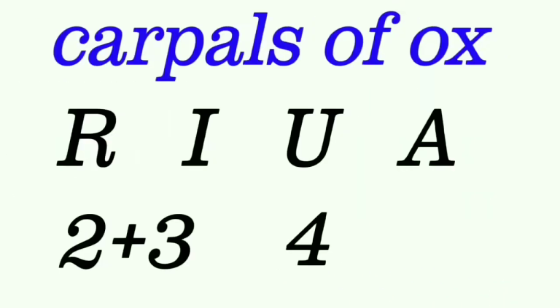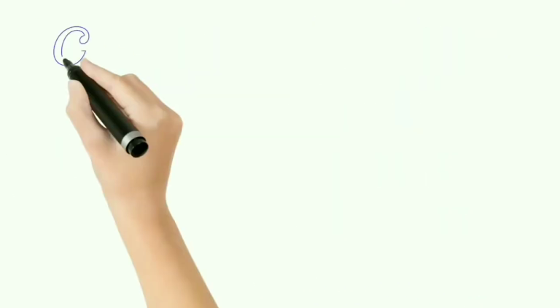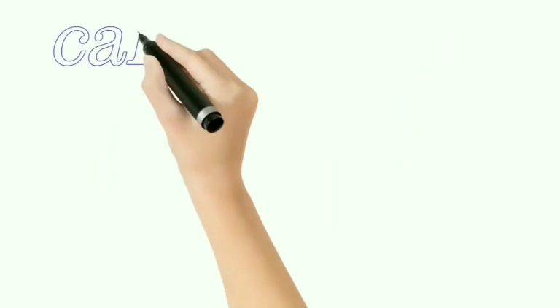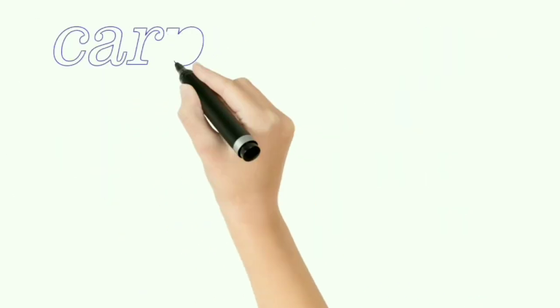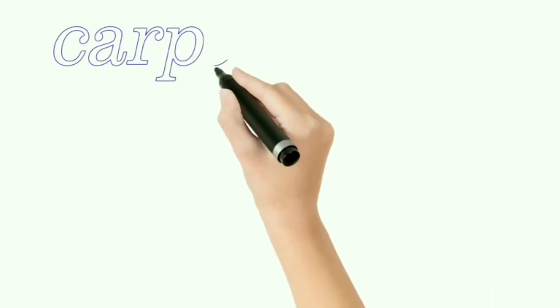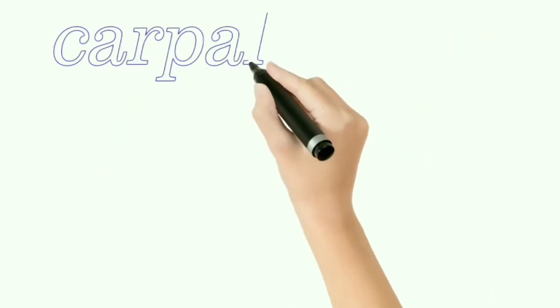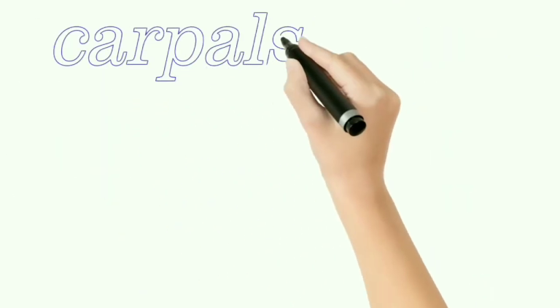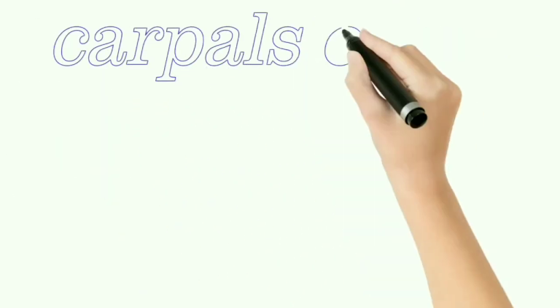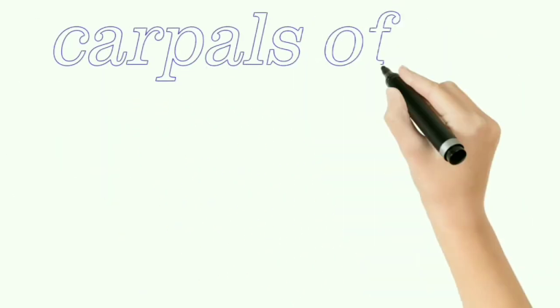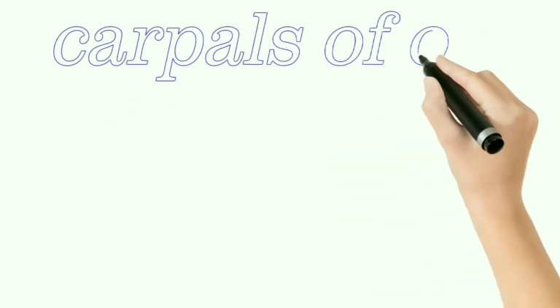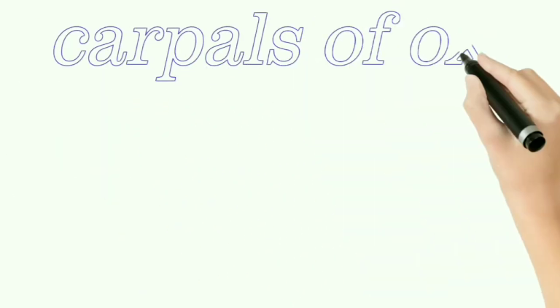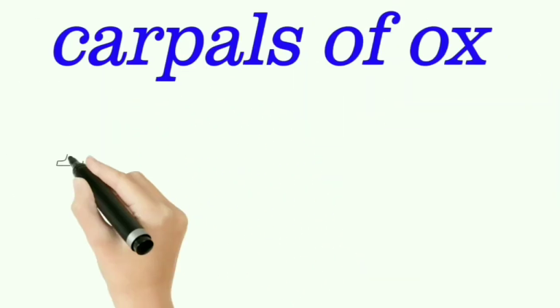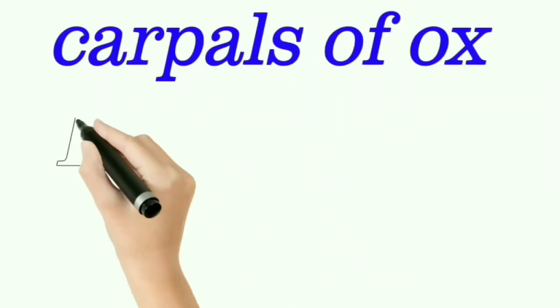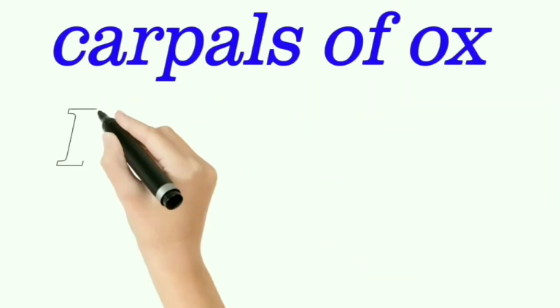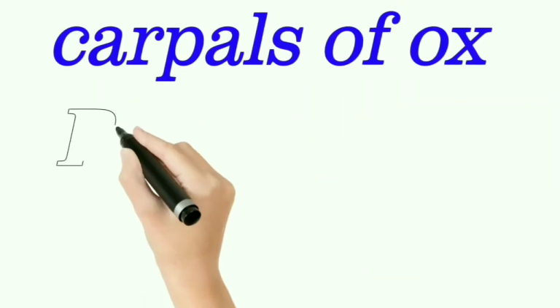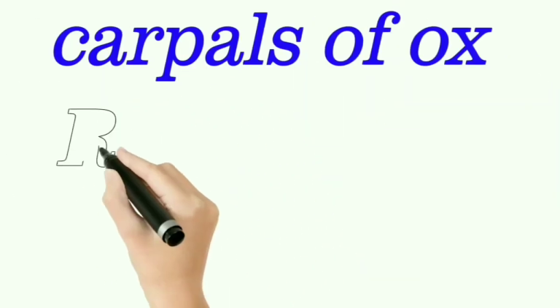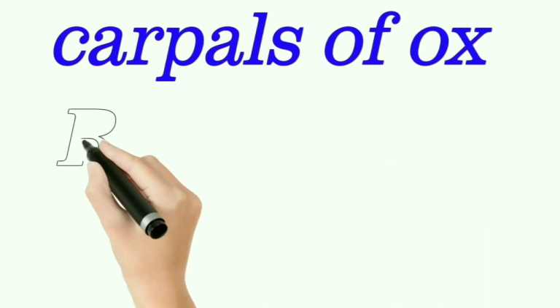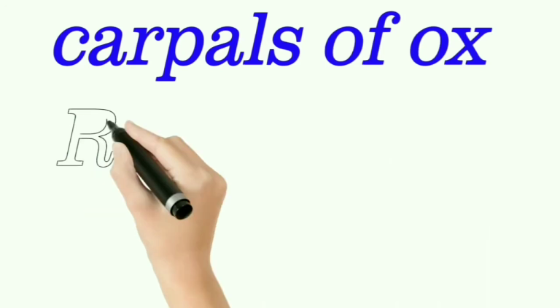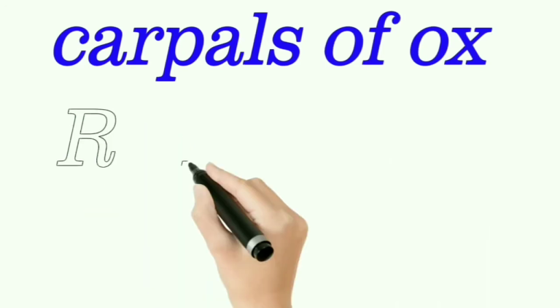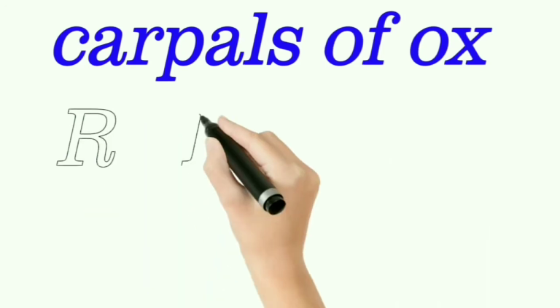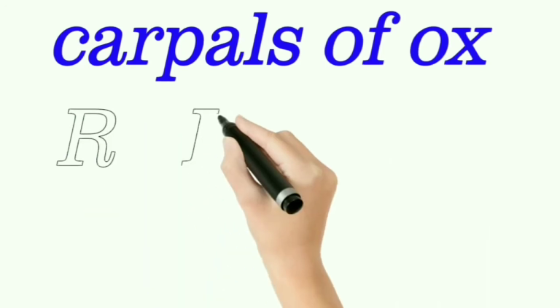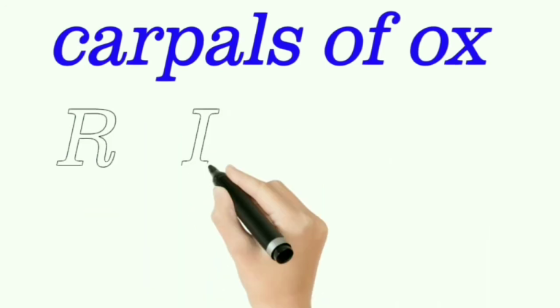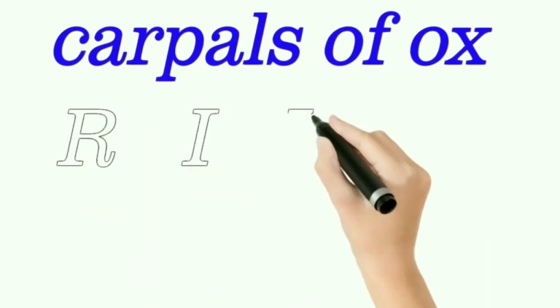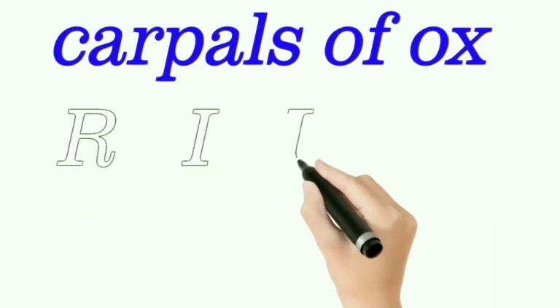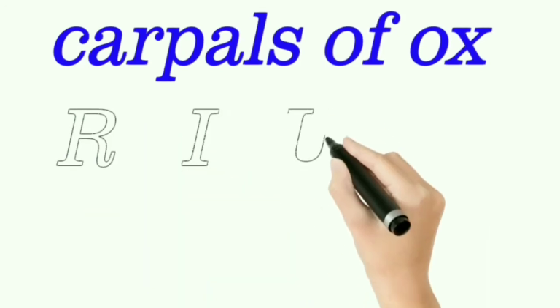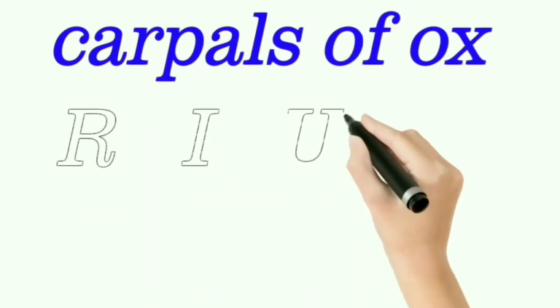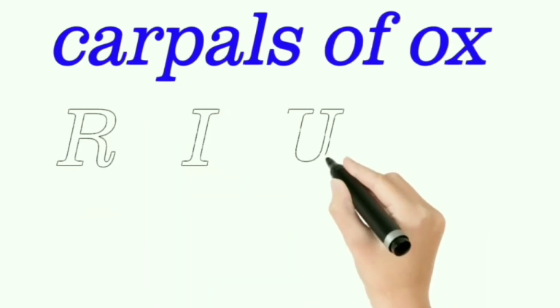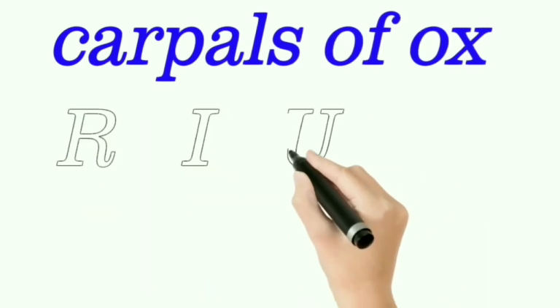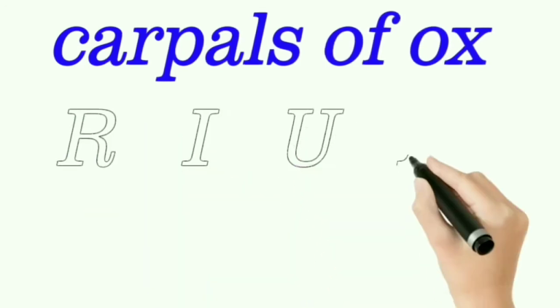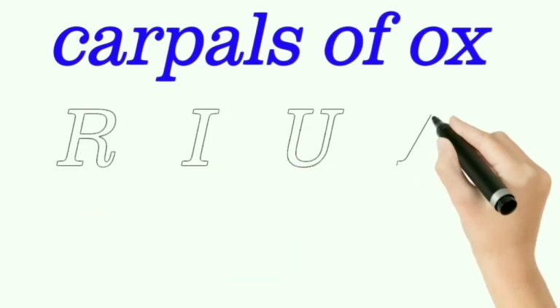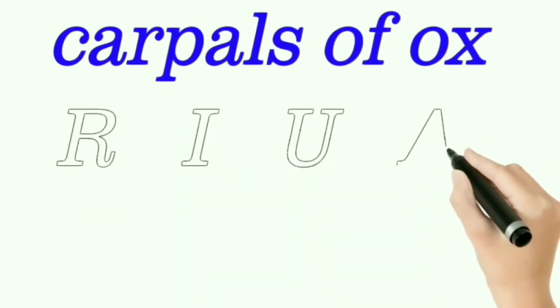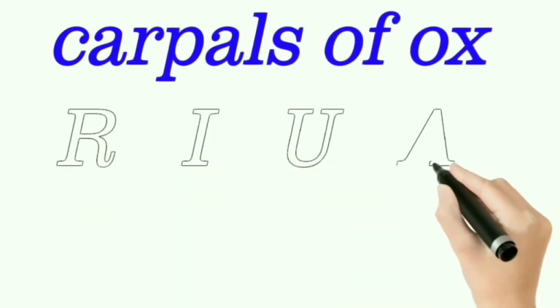The proximal row consists of radial carpal, intermediate carpal, ulnar carpal, and accessory carpal.